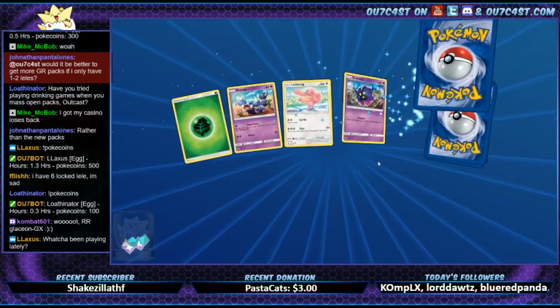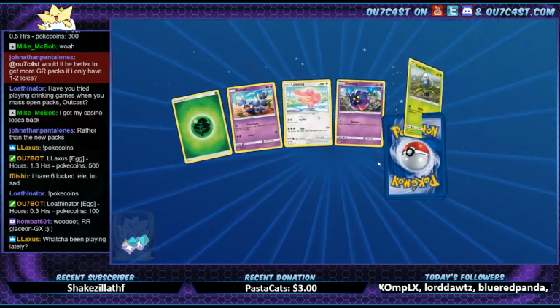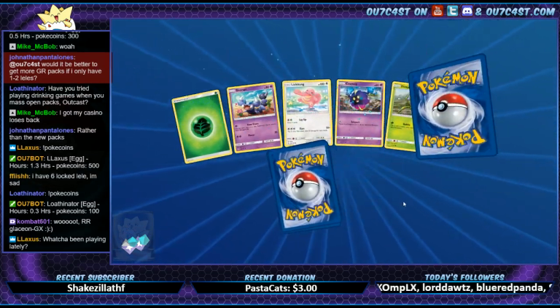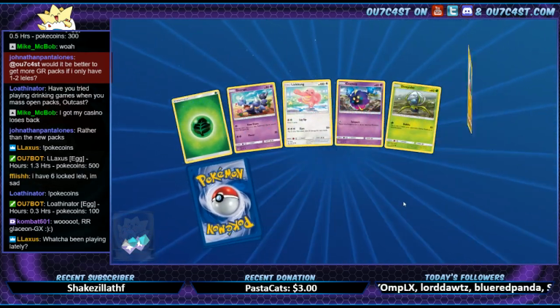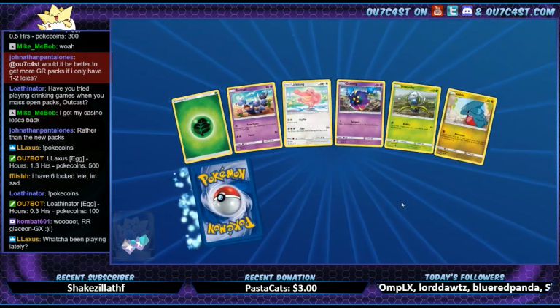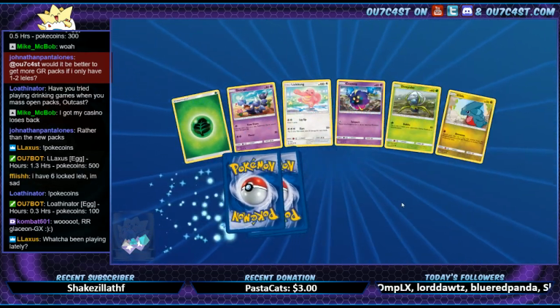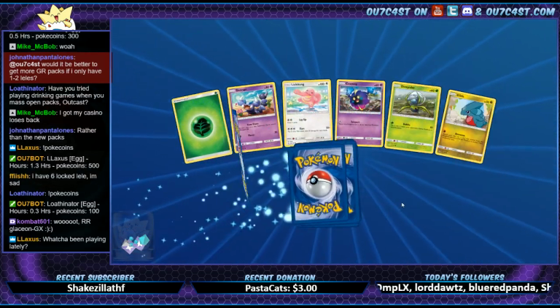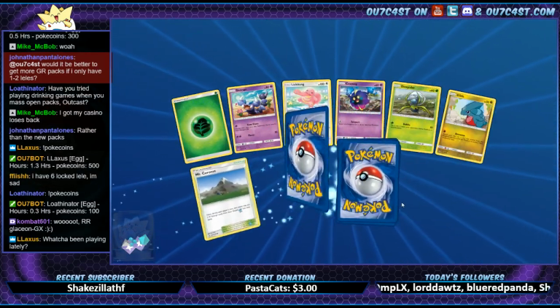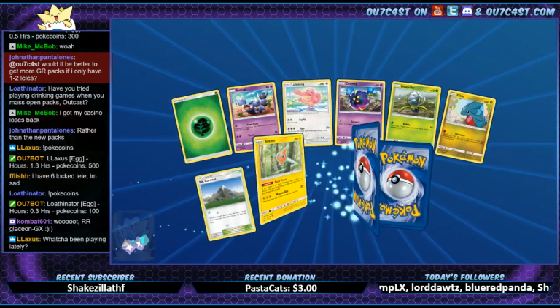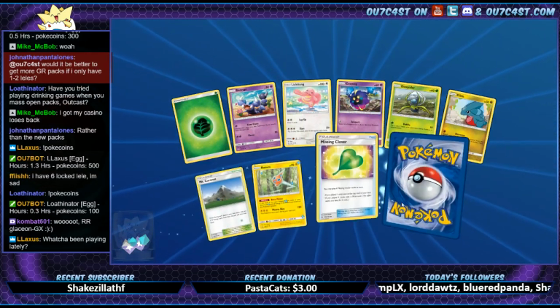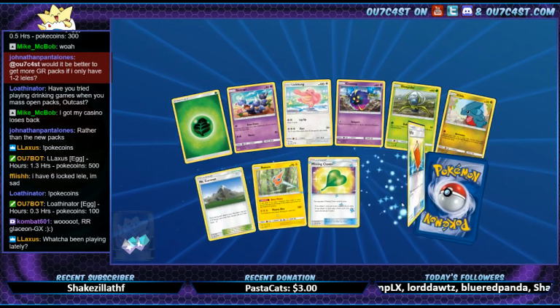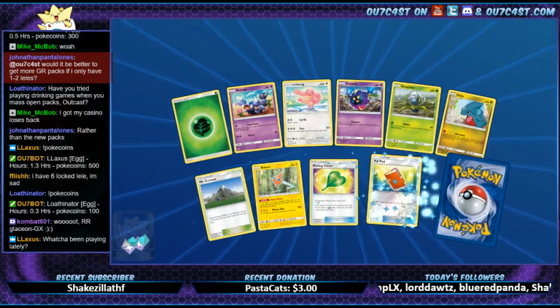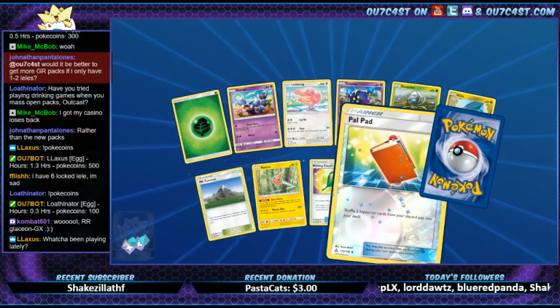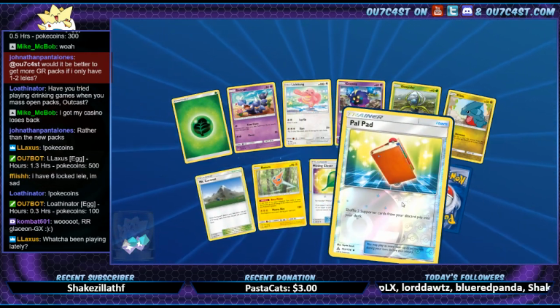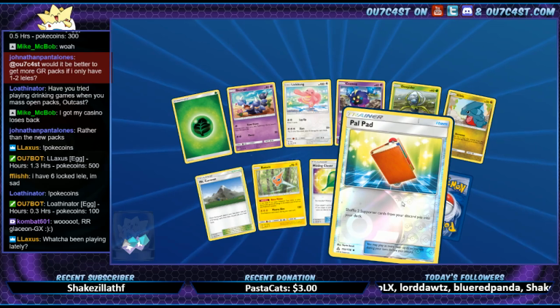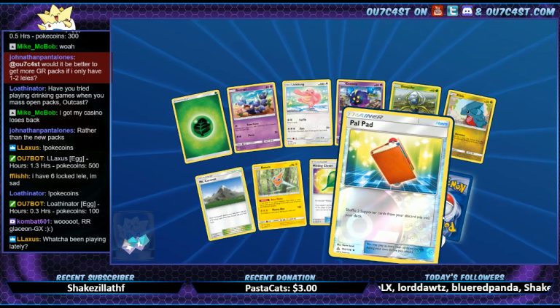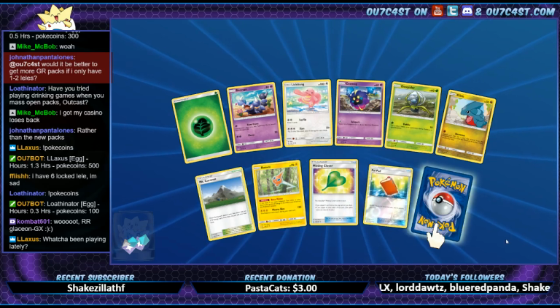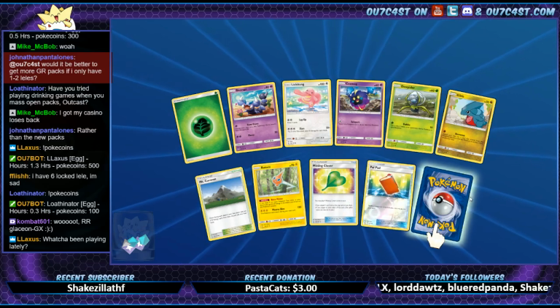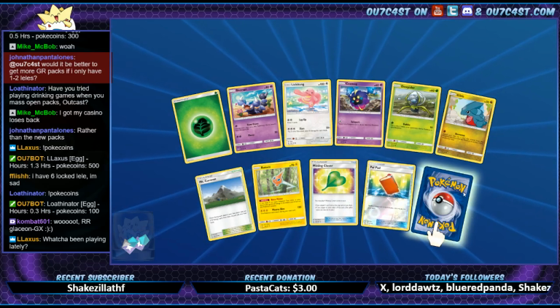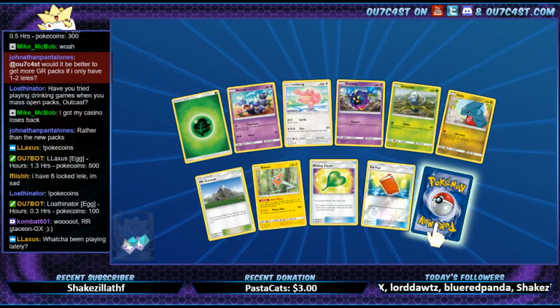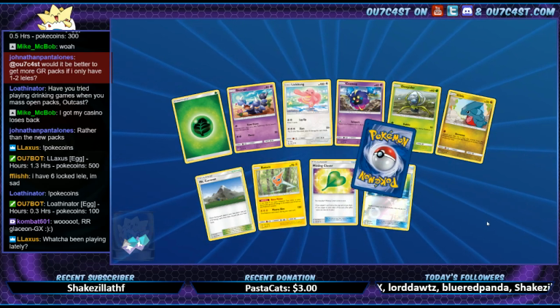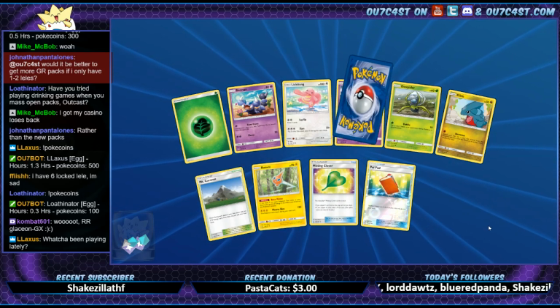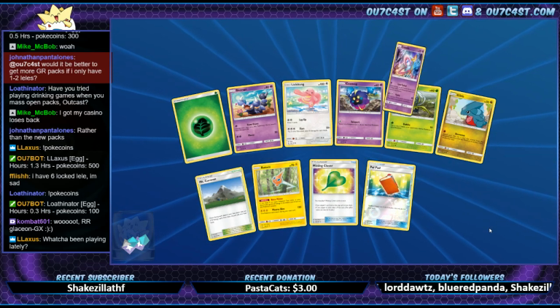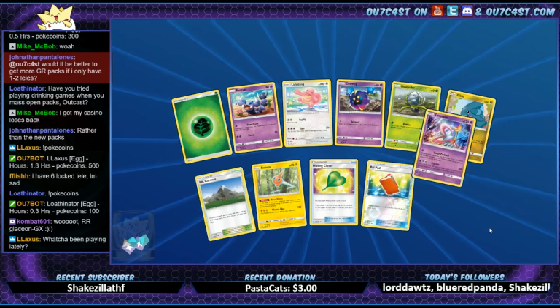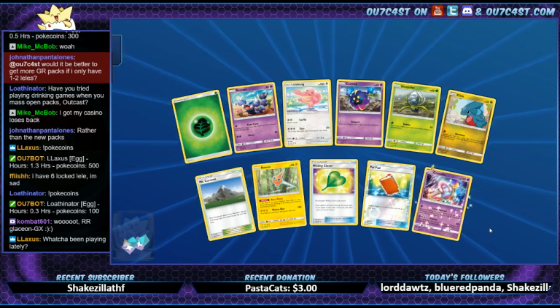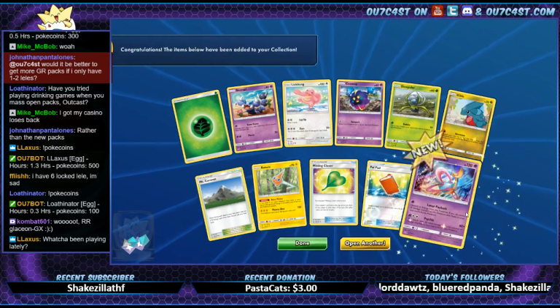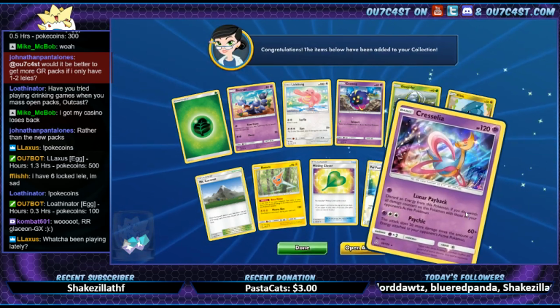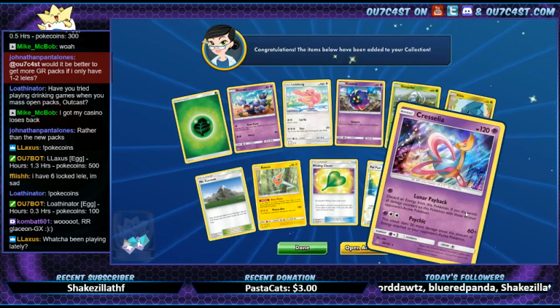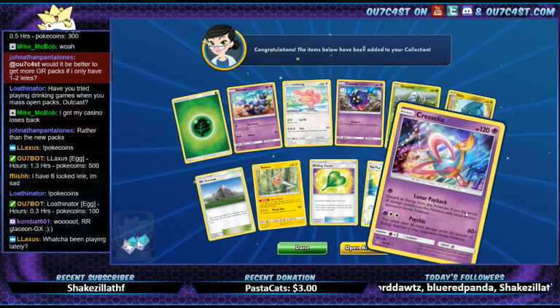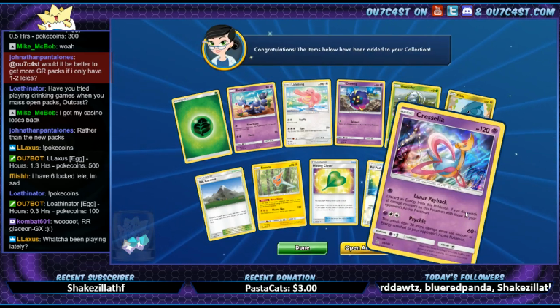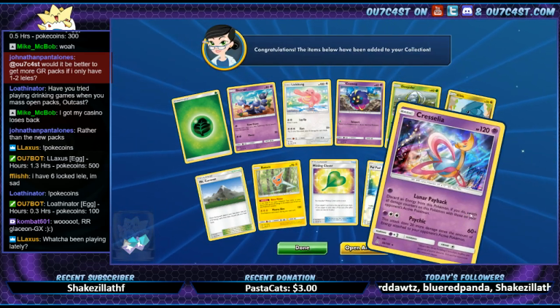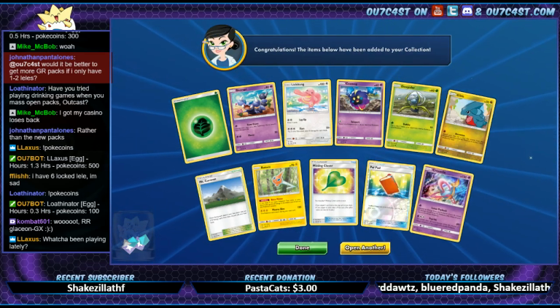You got a rainbow rare Blaziken? Nice! Power Pad to Rosado. And... Cresselia.